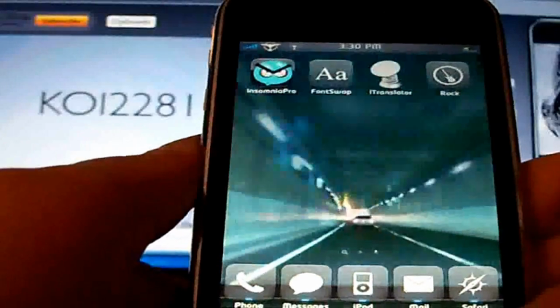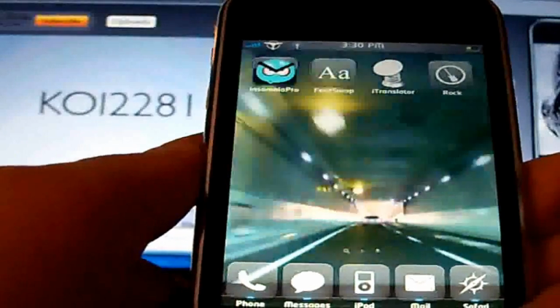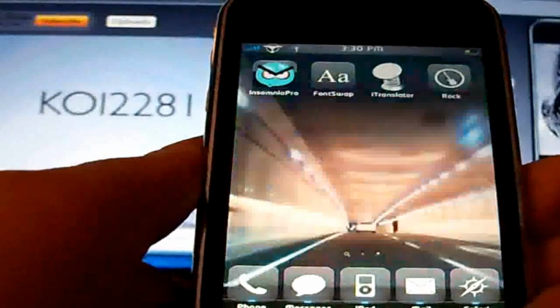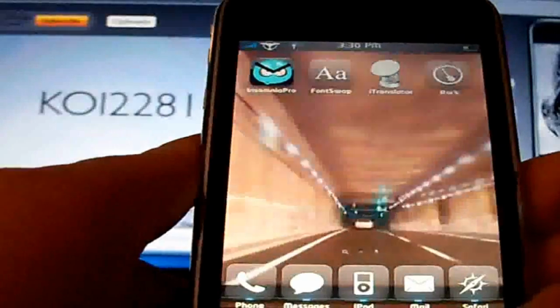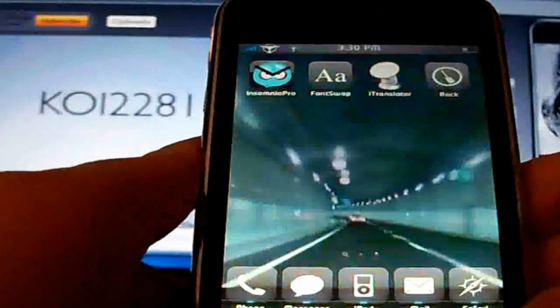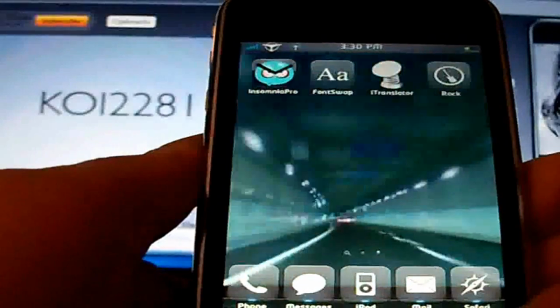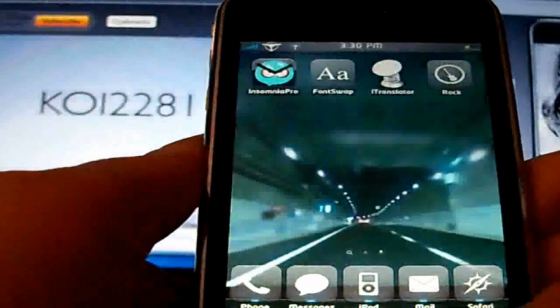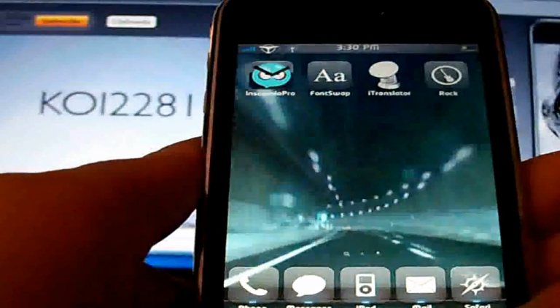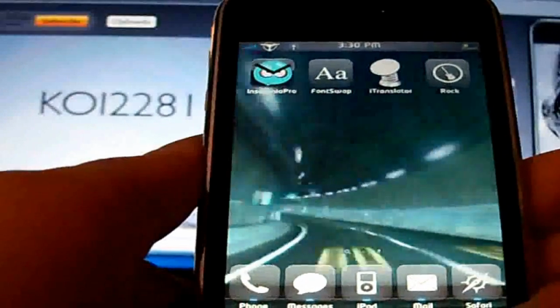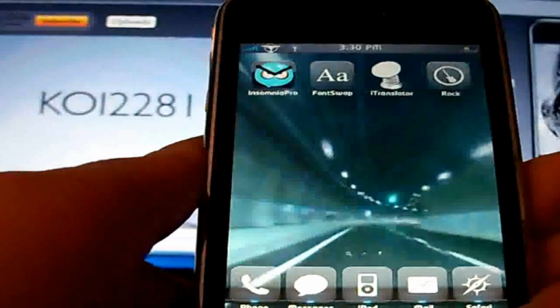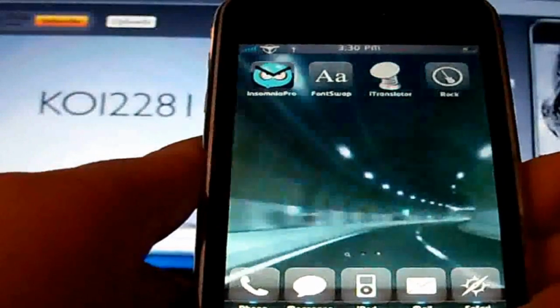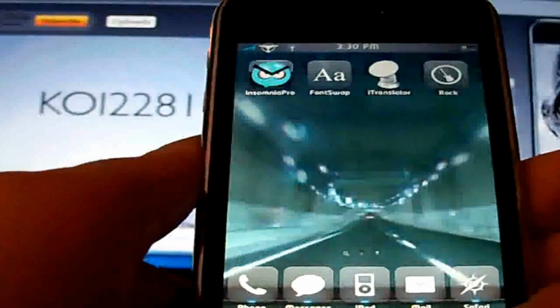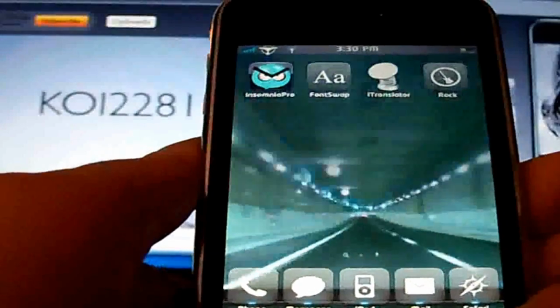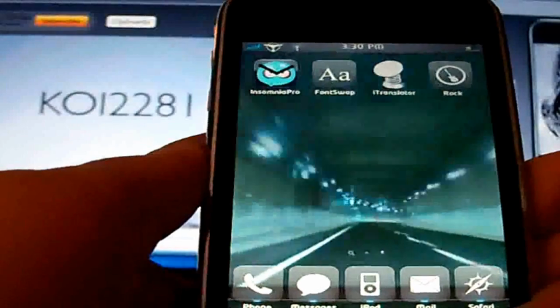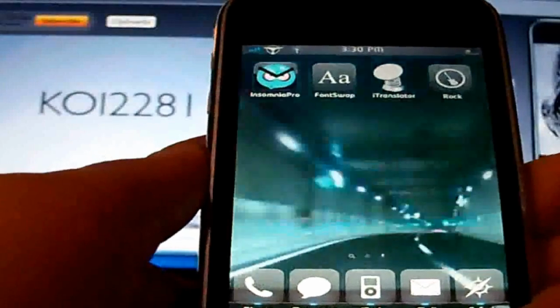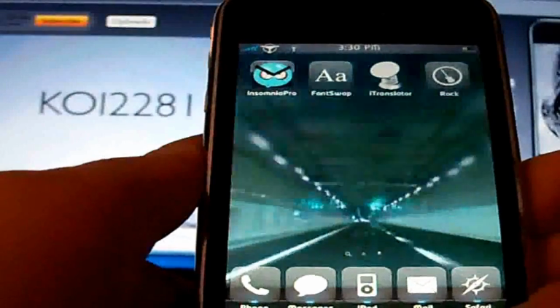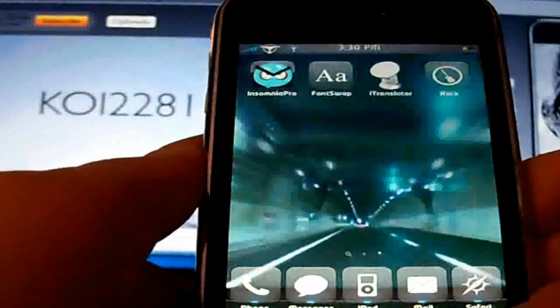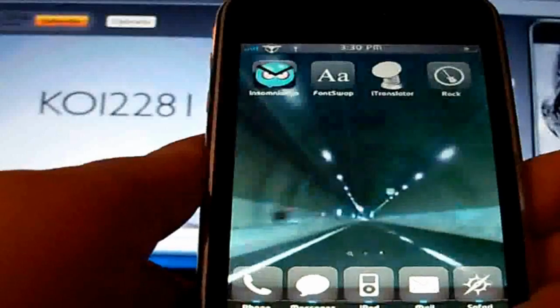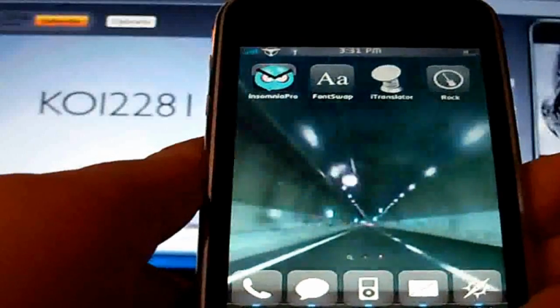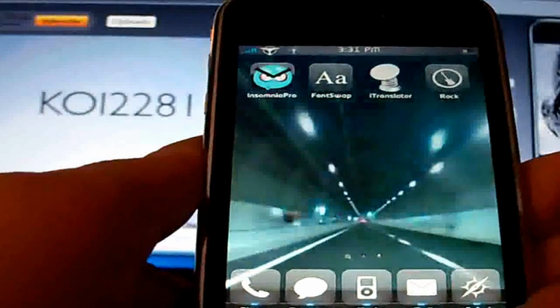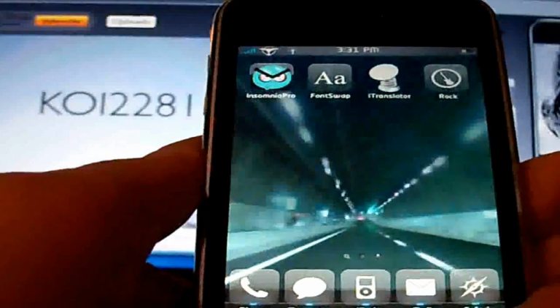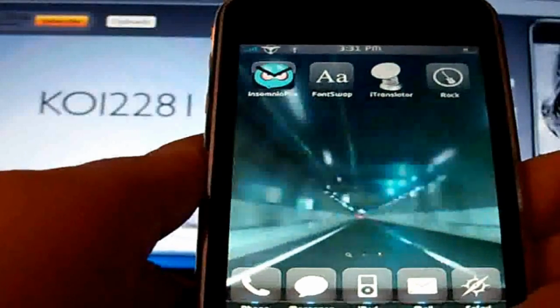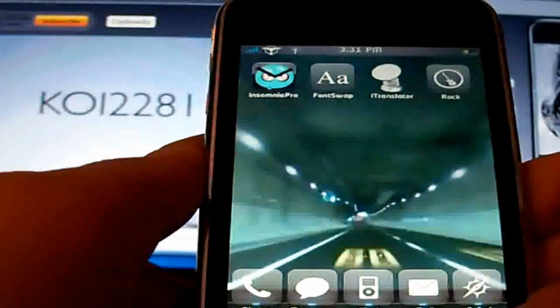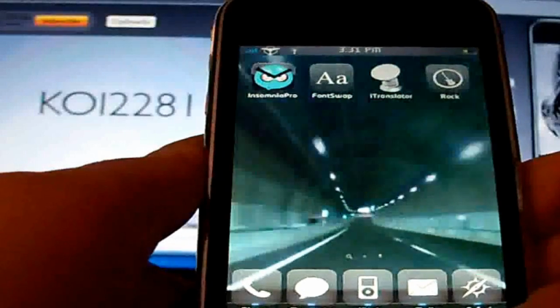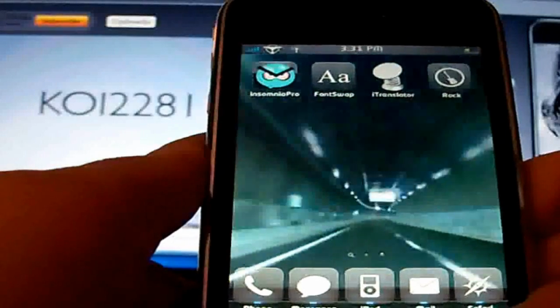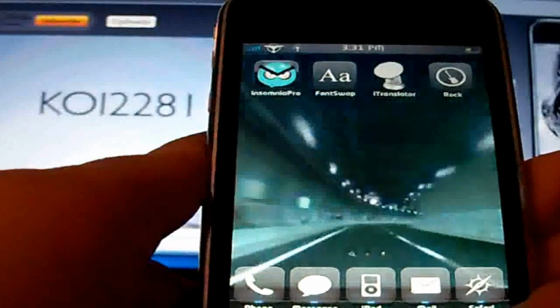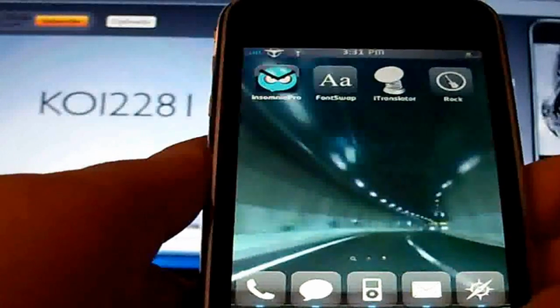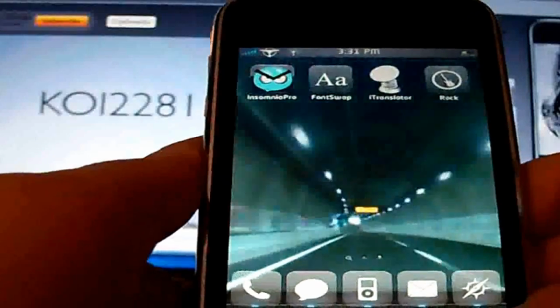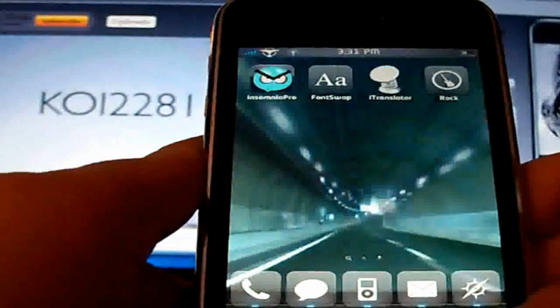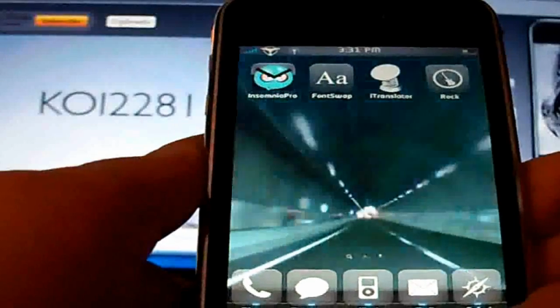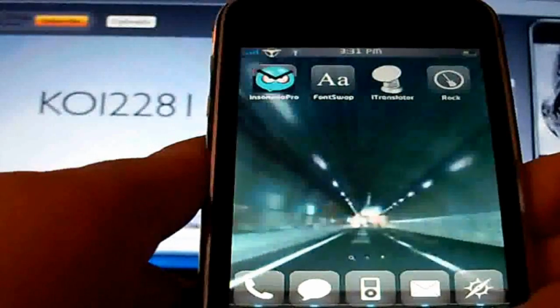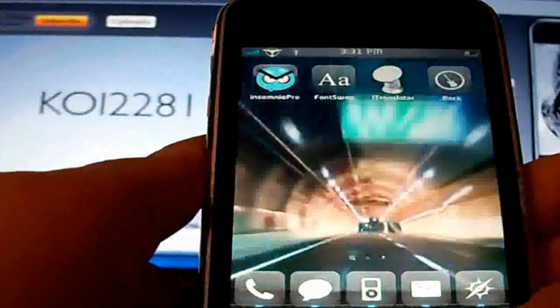Hey YouTube, this is Coley2281 here. I just wanted to post this quick video for you guys to show you something that was just released in Cydia called InsomniosPro.